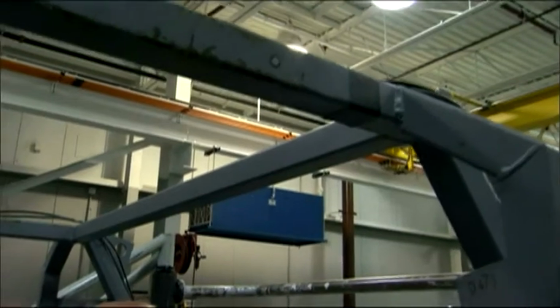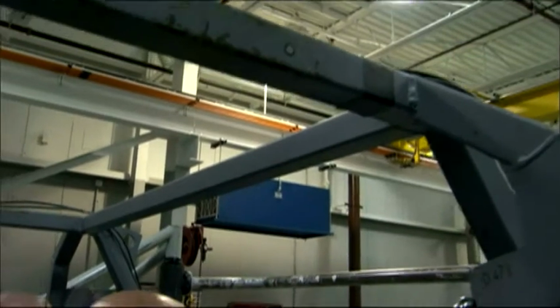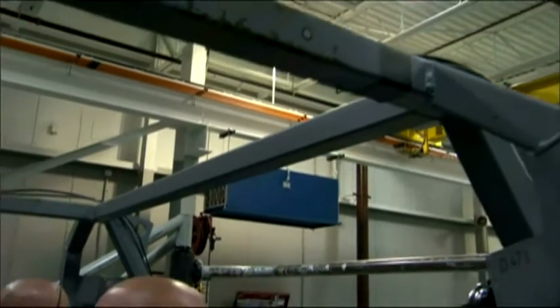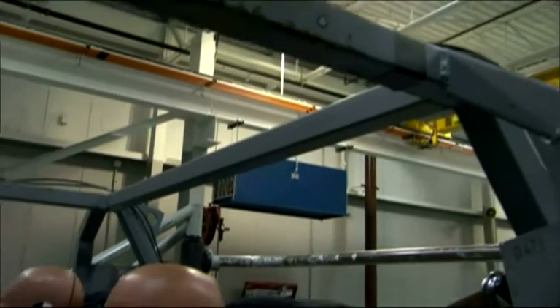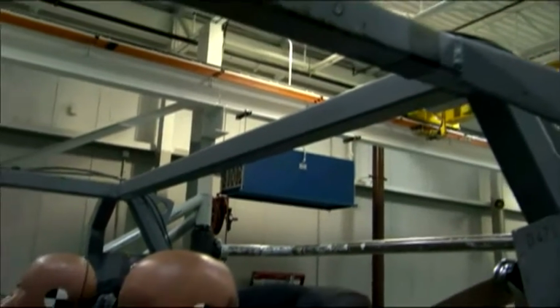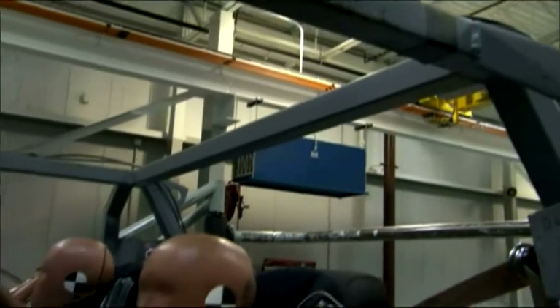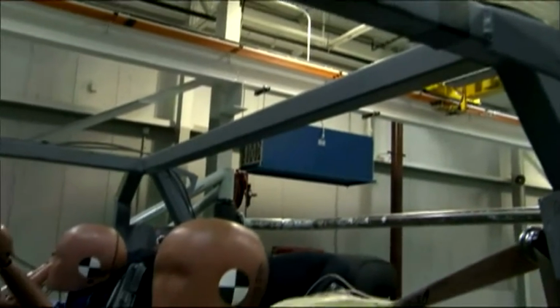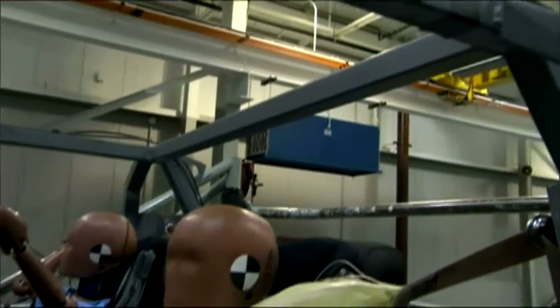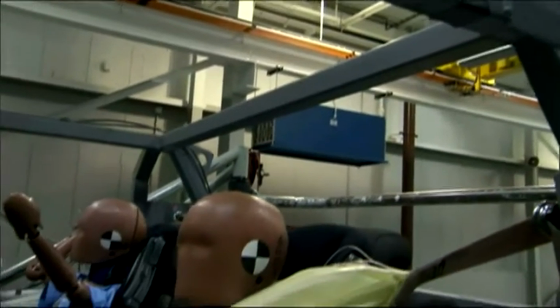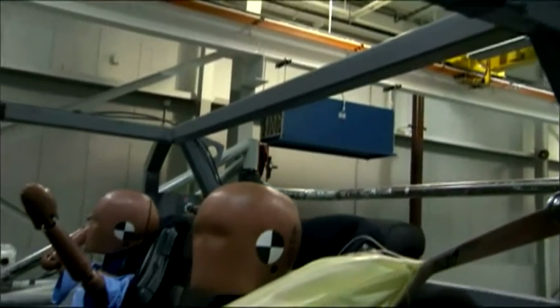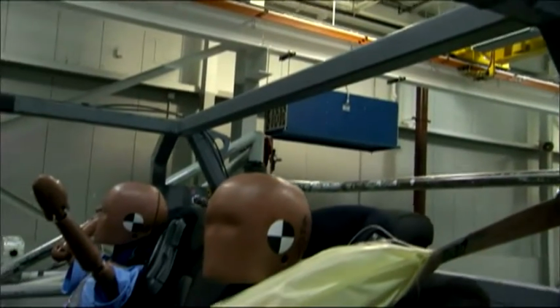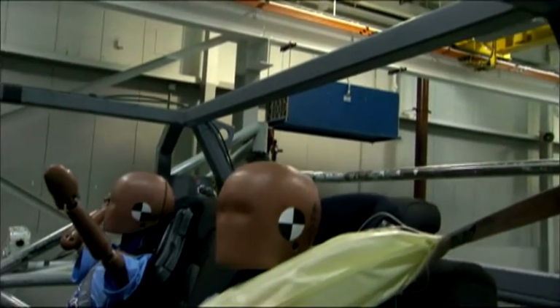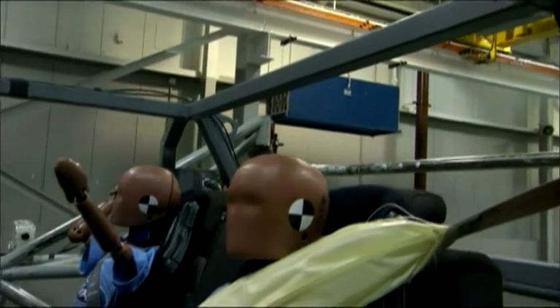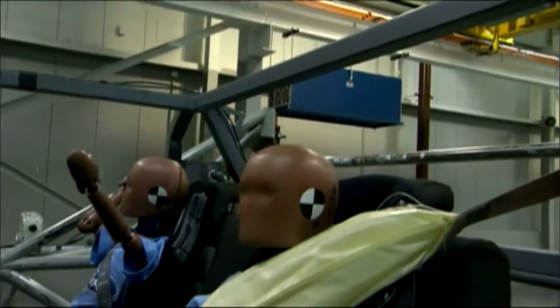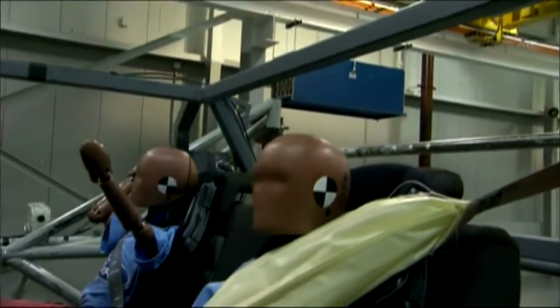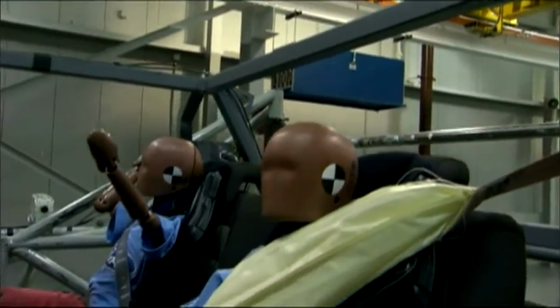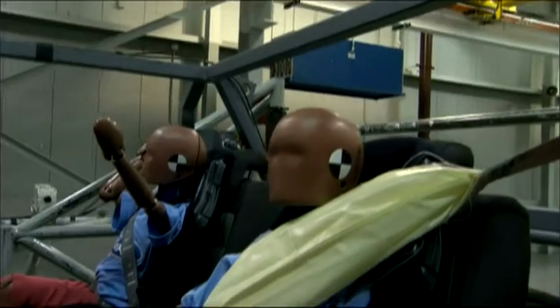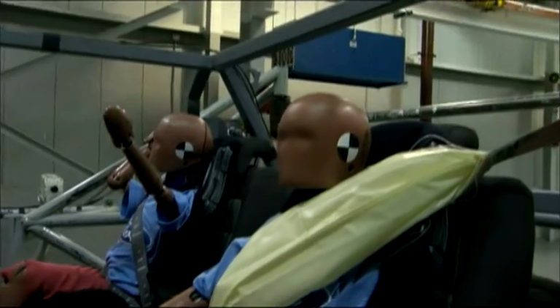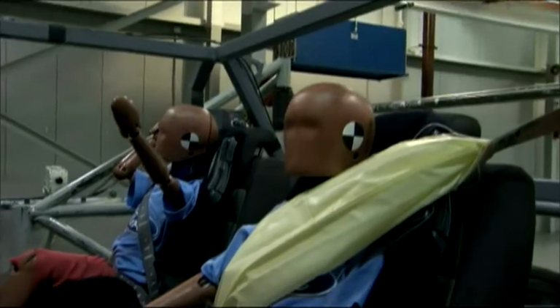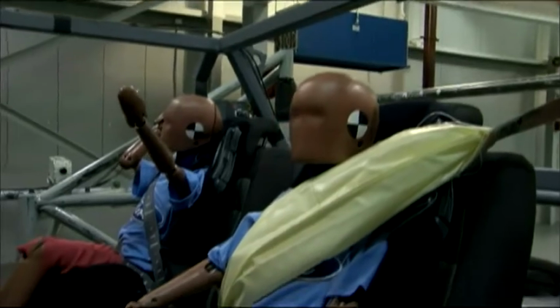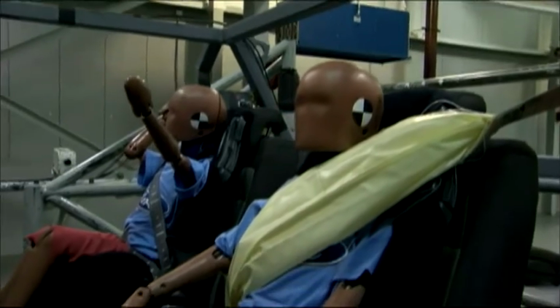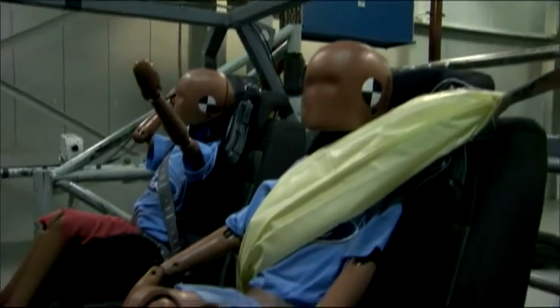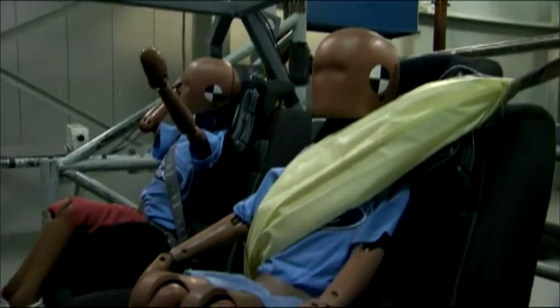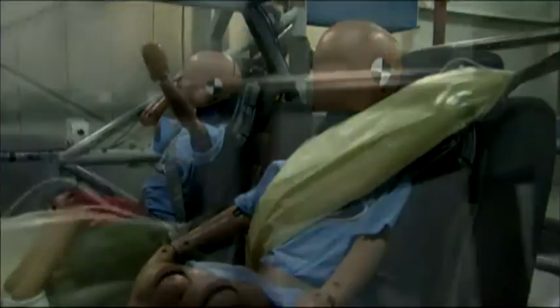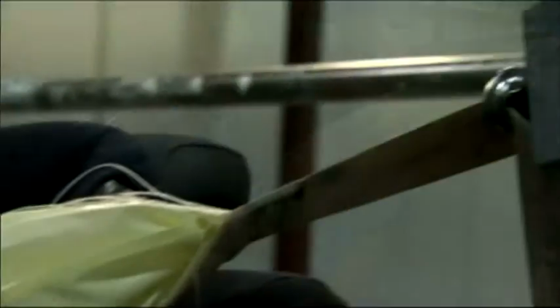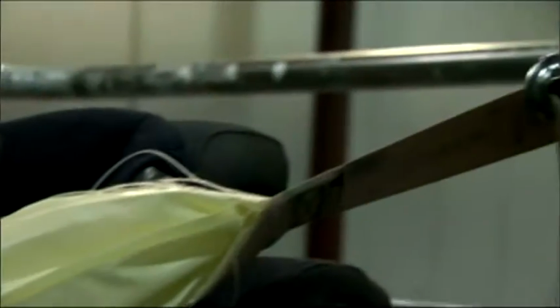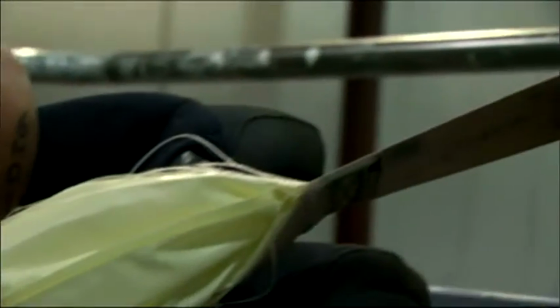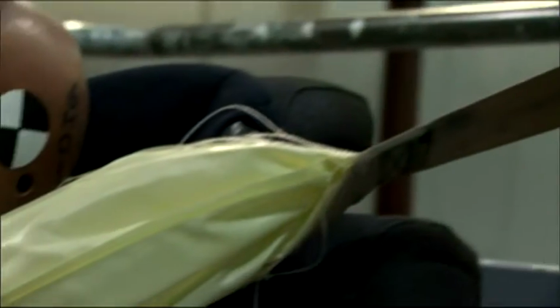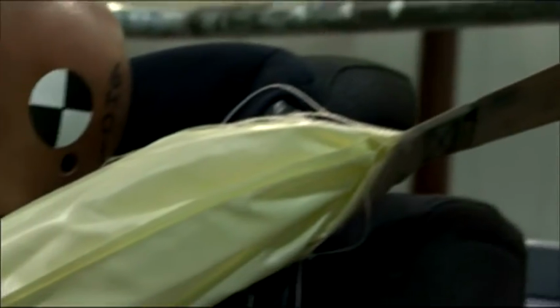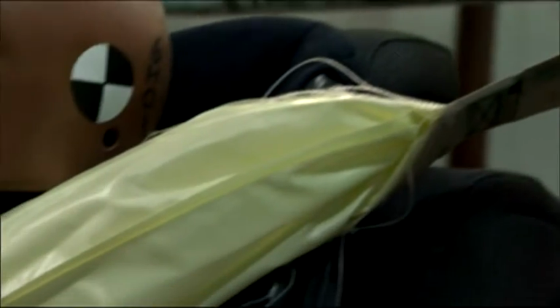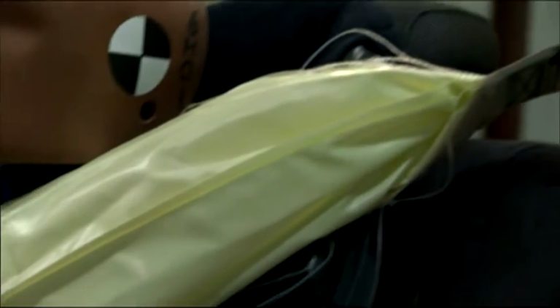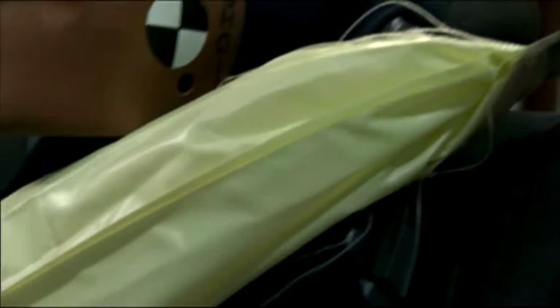Ford's inflatable belt helps spread crash force protection over five times more of the body to enhance head, neck, and chest protection.